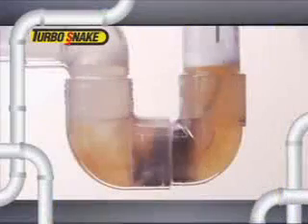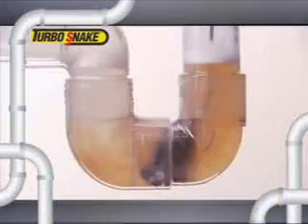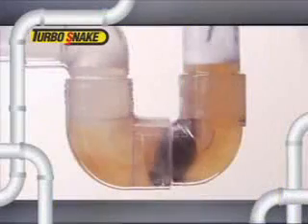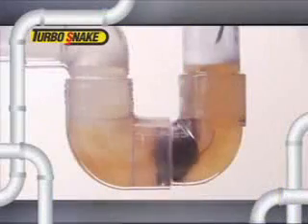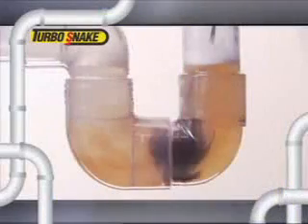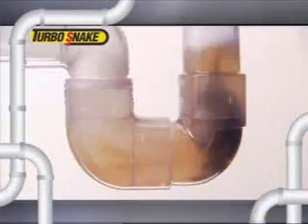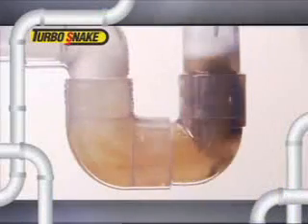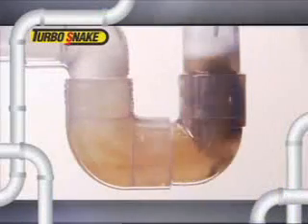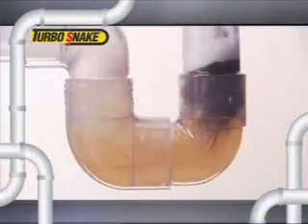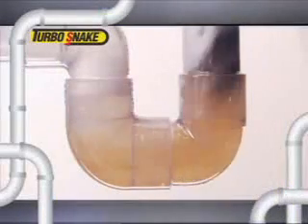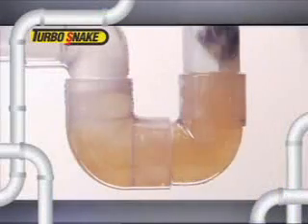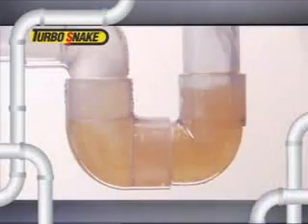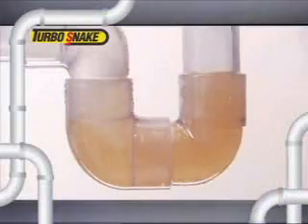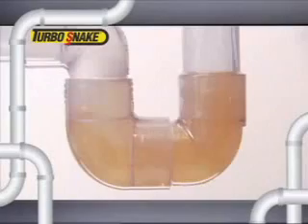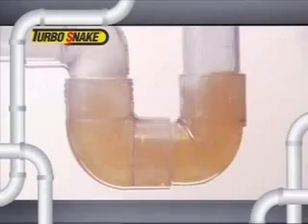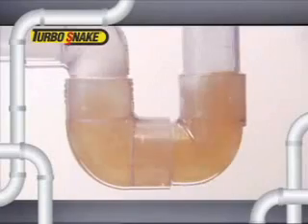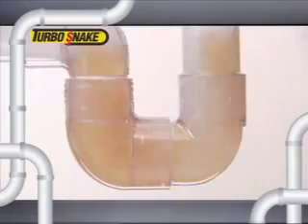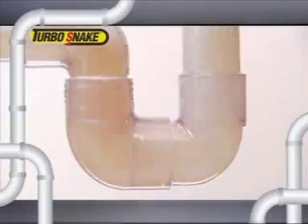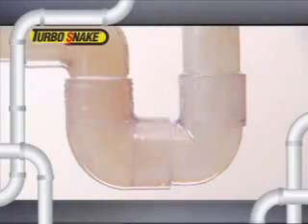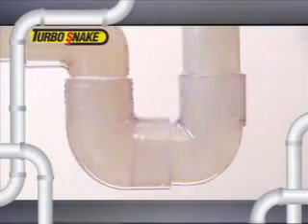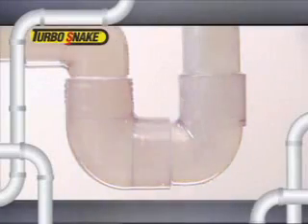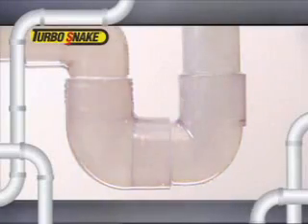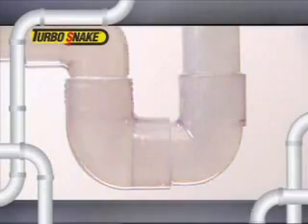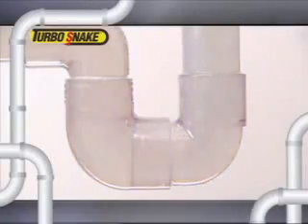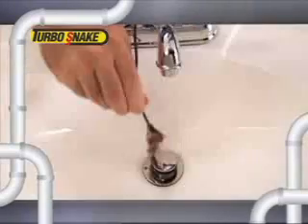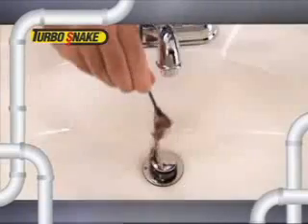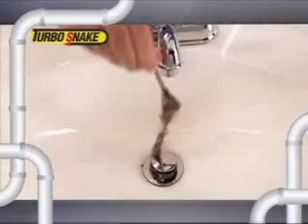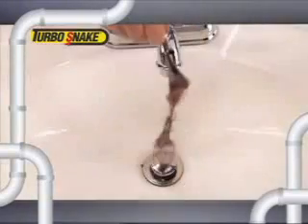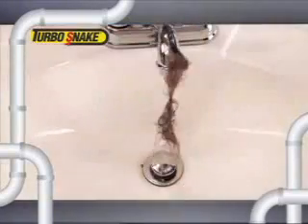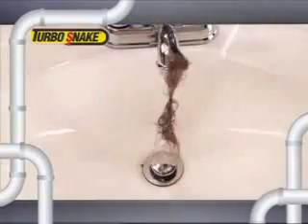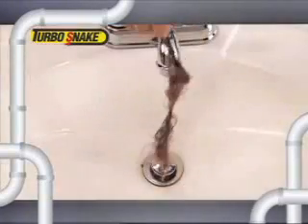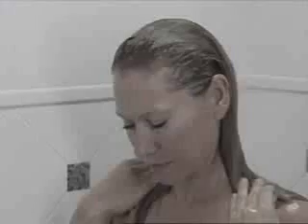Long hair, short hair, blonde hair, or dark hair, your hair or my hair — the Turbo Snake gets it all.